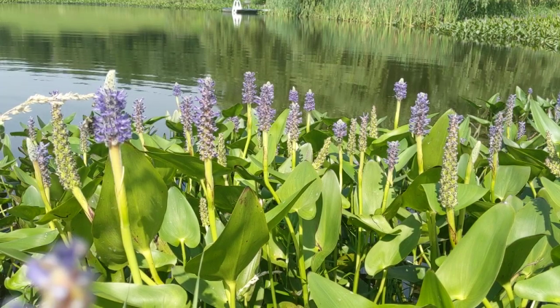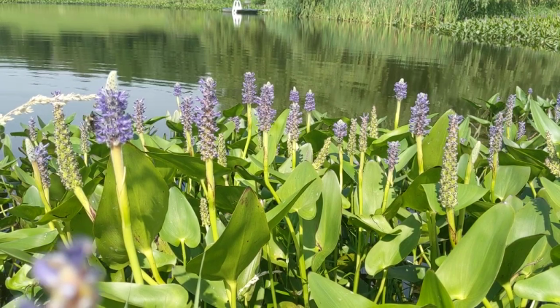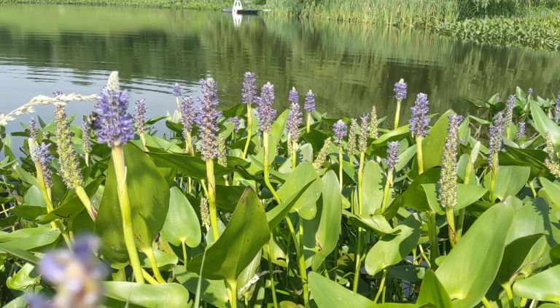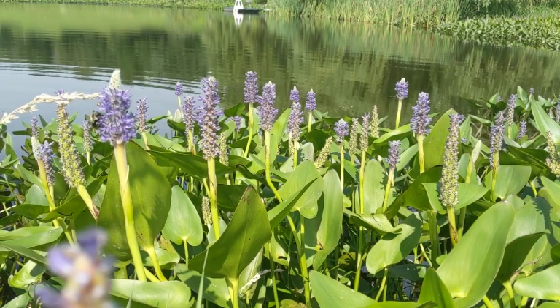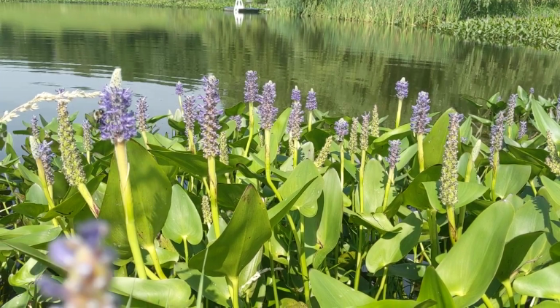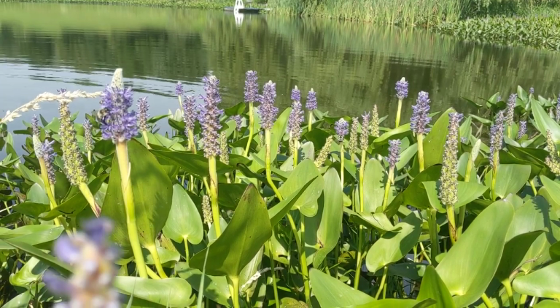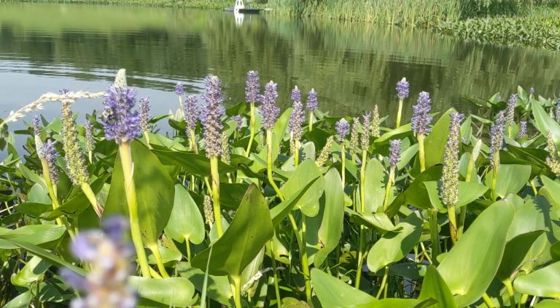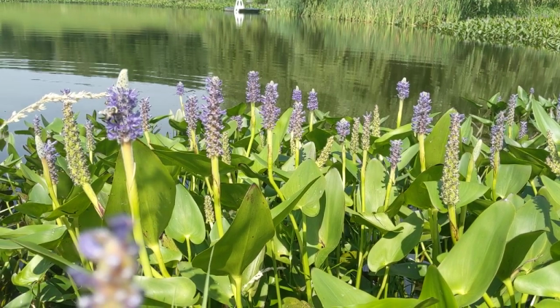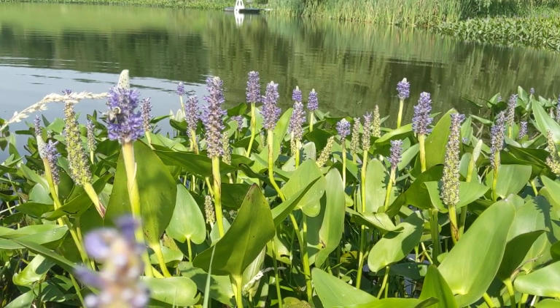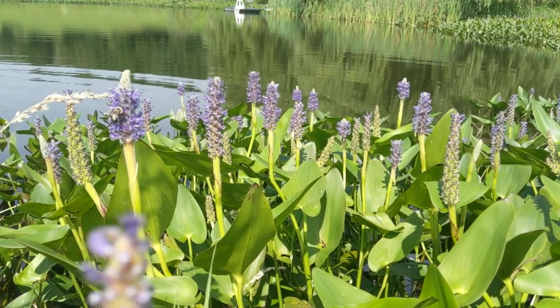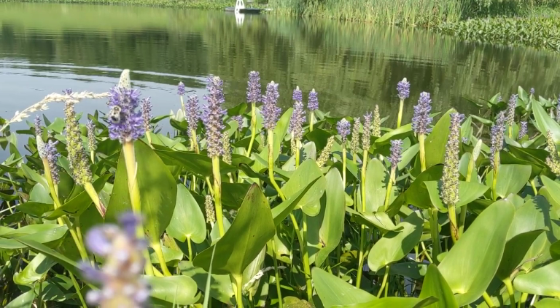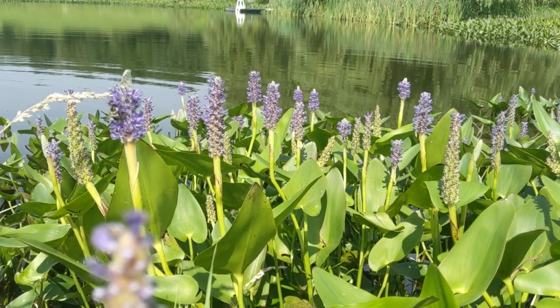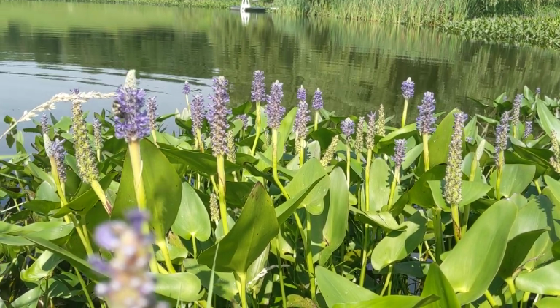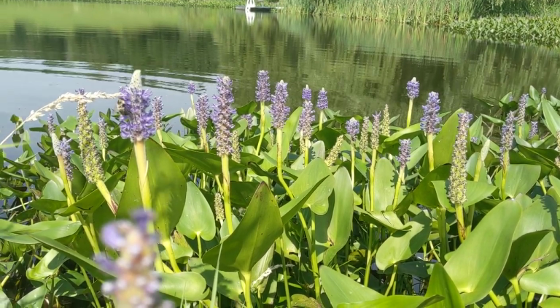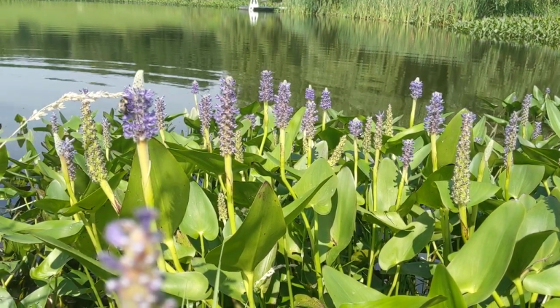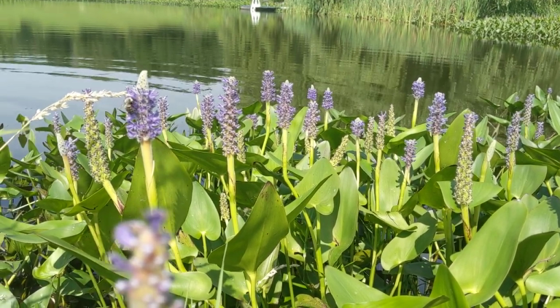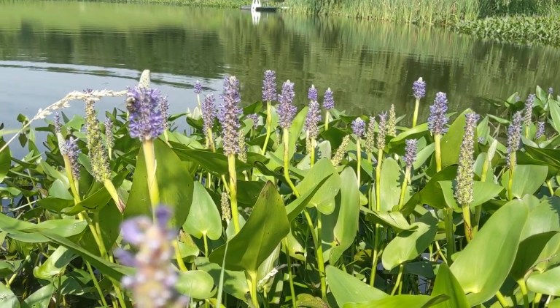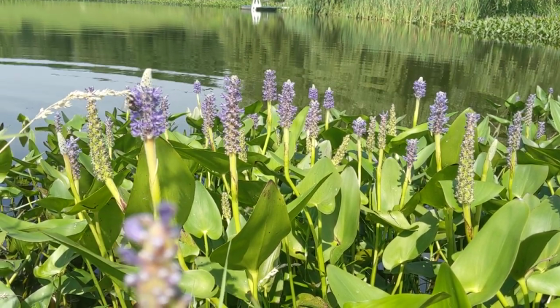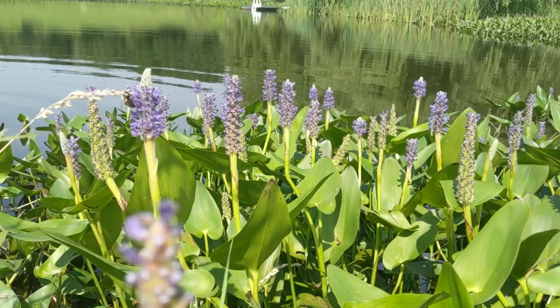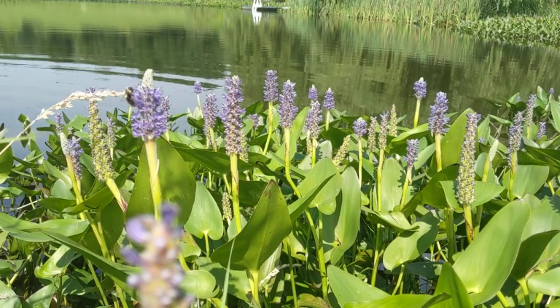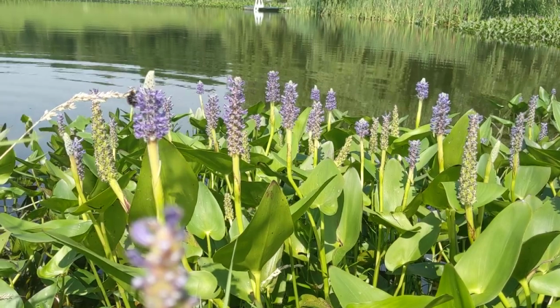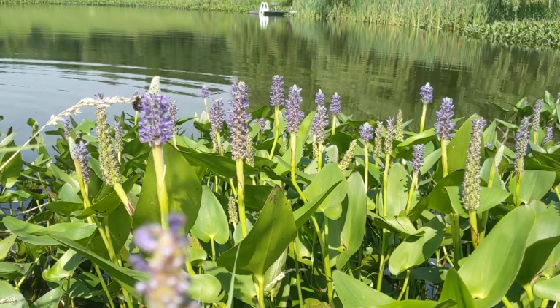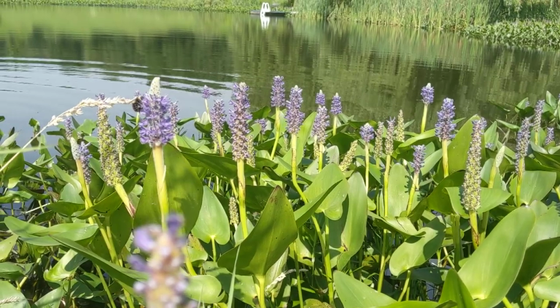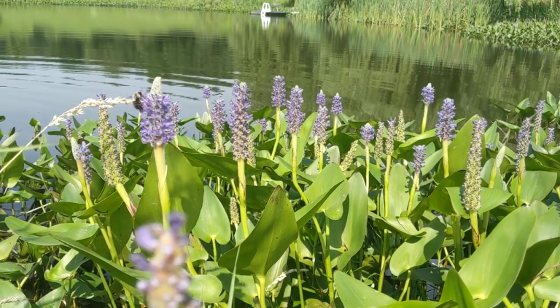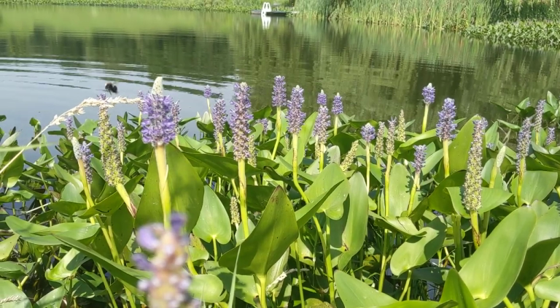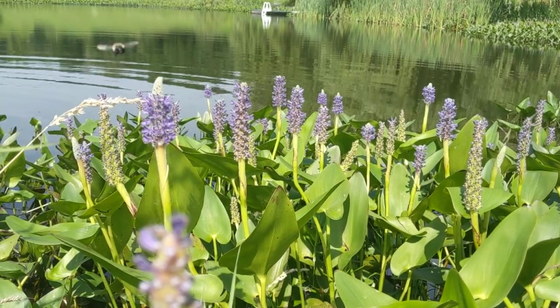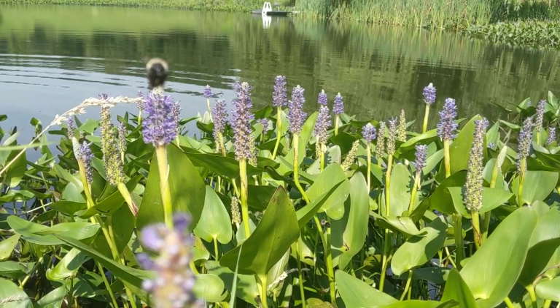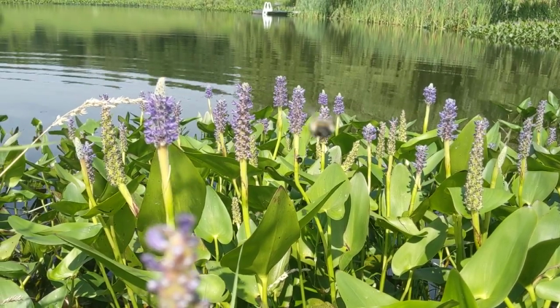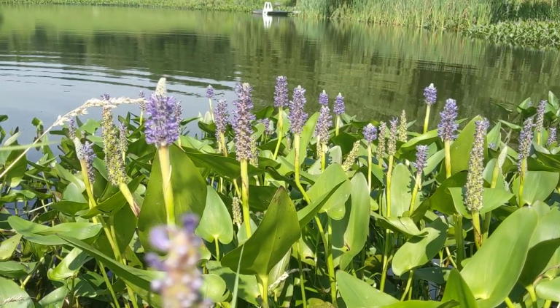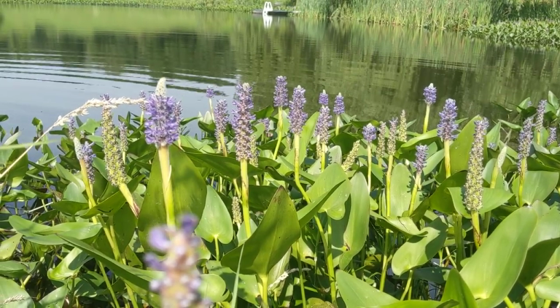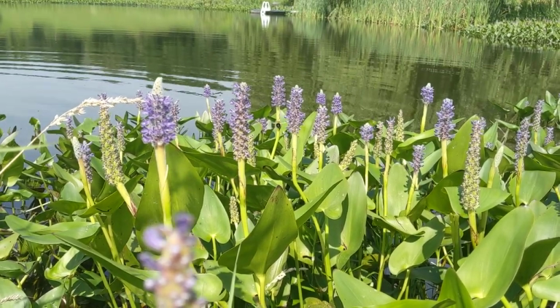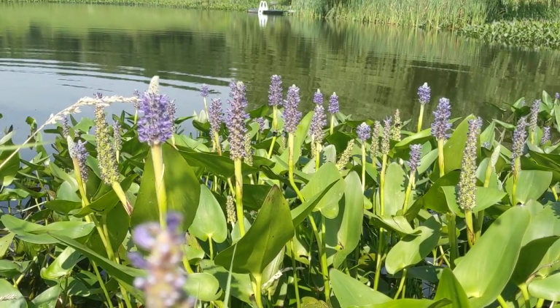Hey, this is Akiva from Twisted Tree Farm. I'm up here with my good friend Noor, and we're harvesting some pickerel weed roots for transplanting.